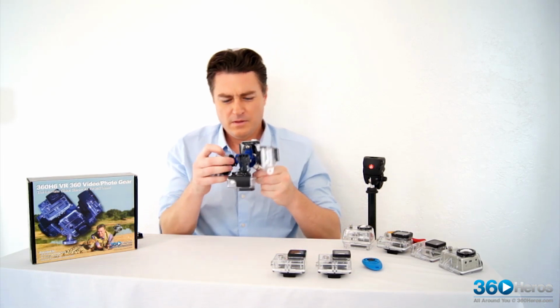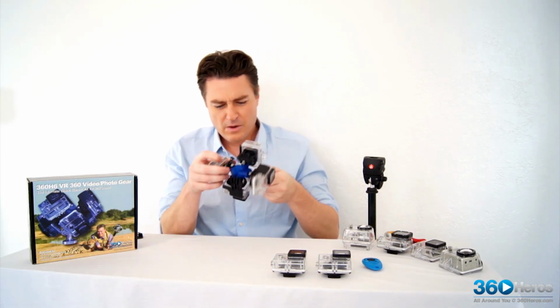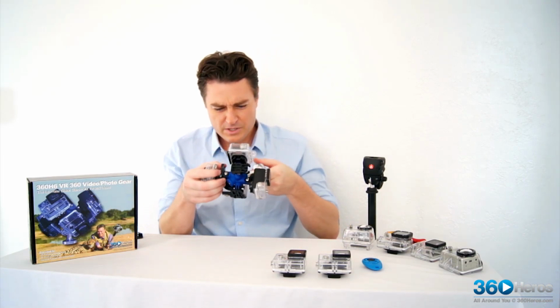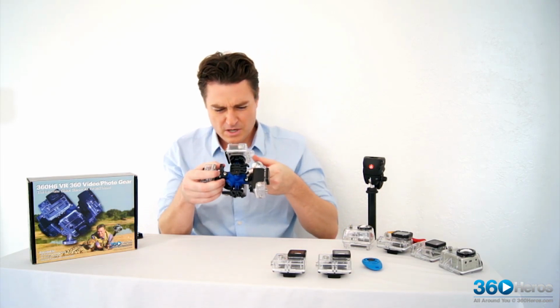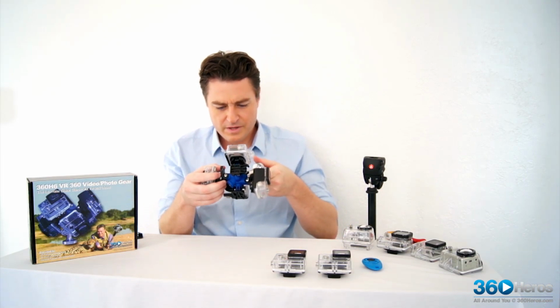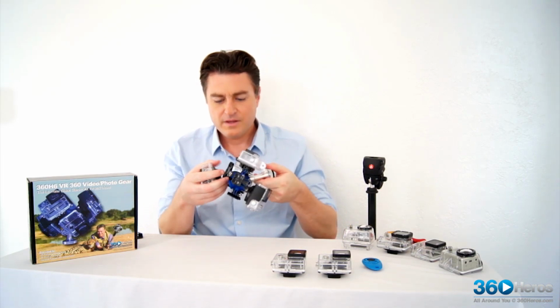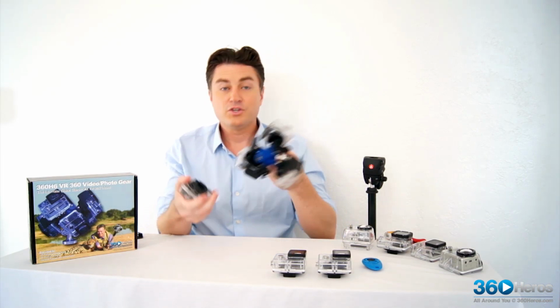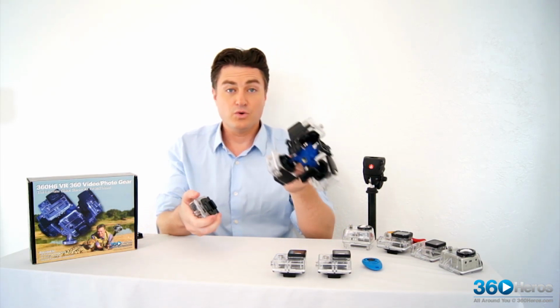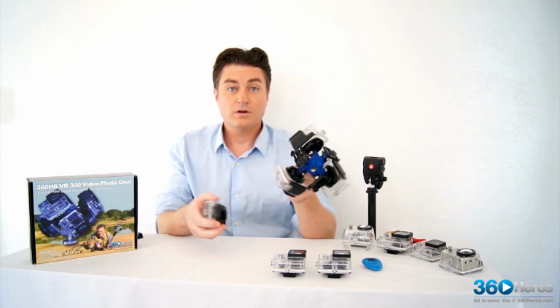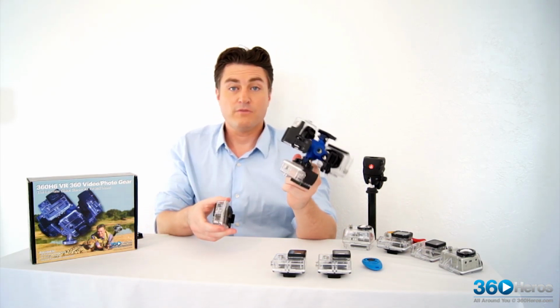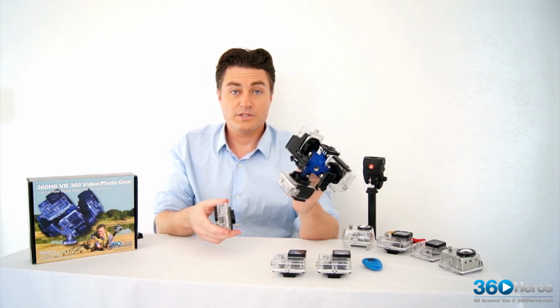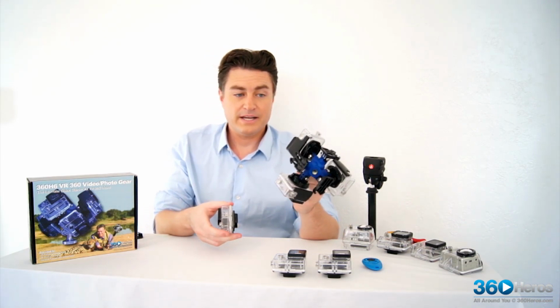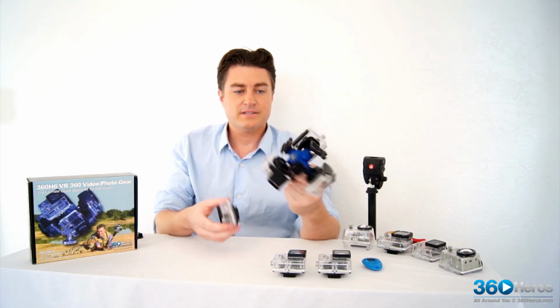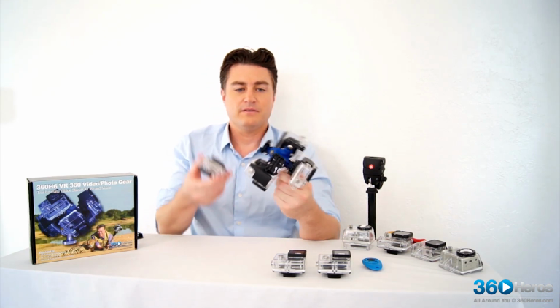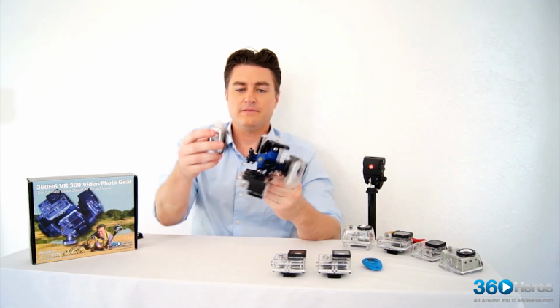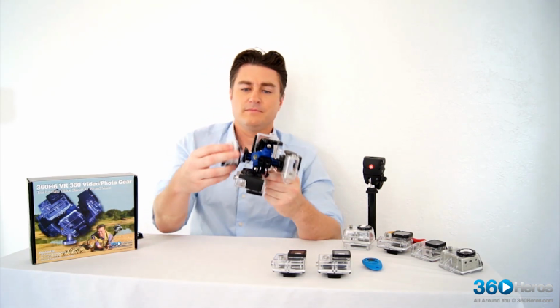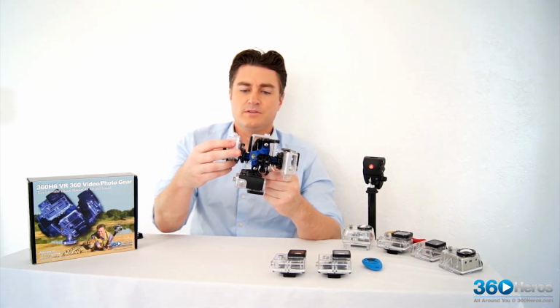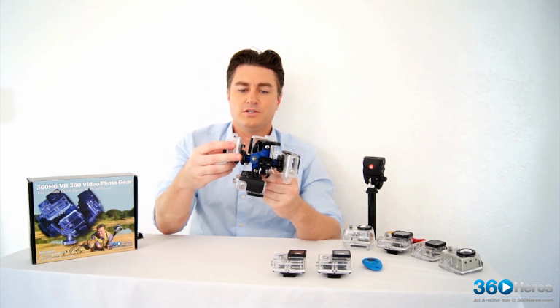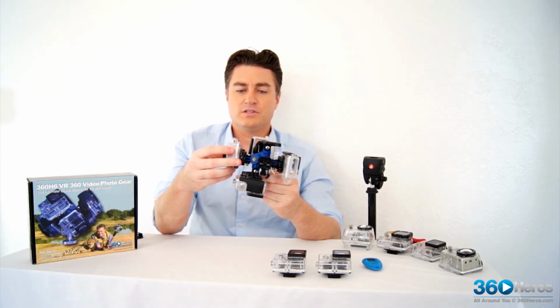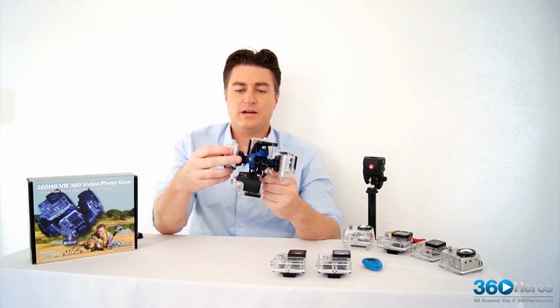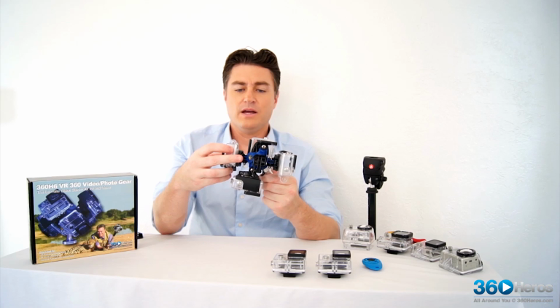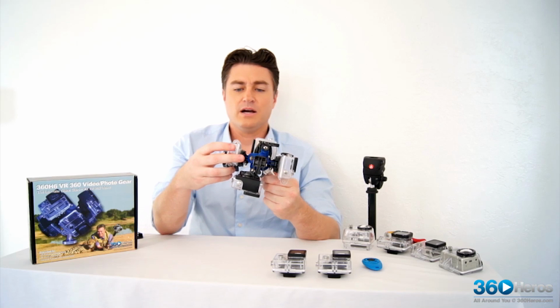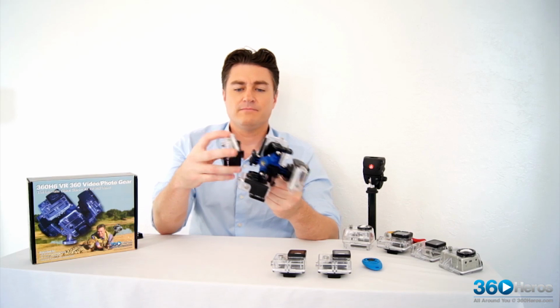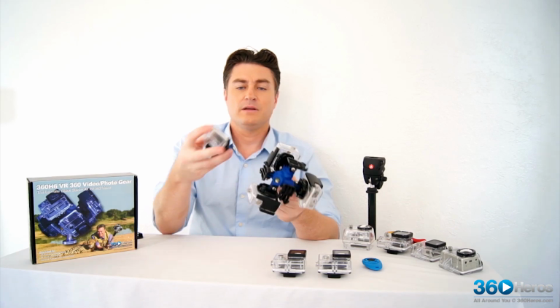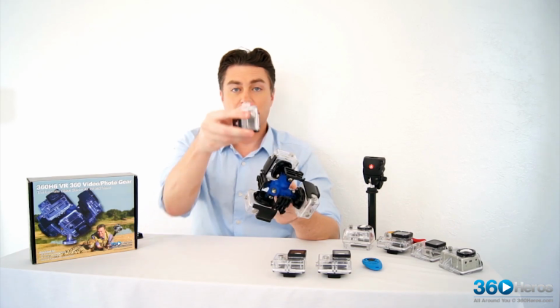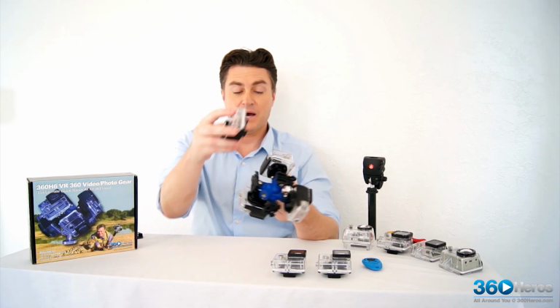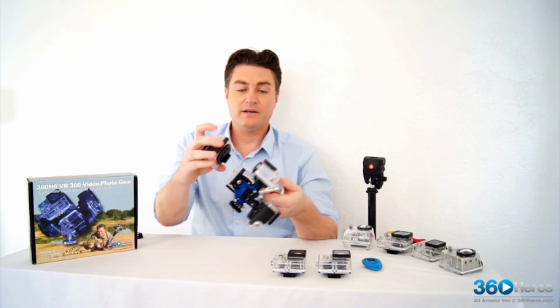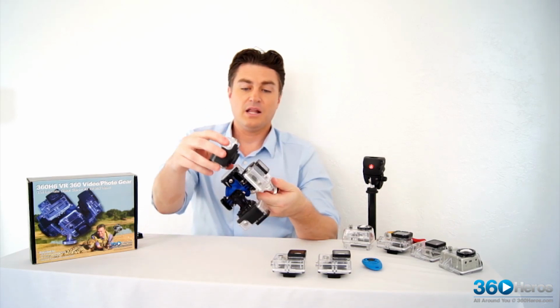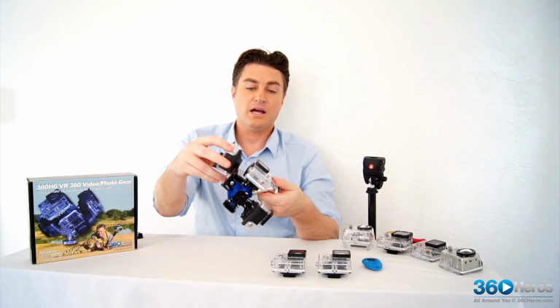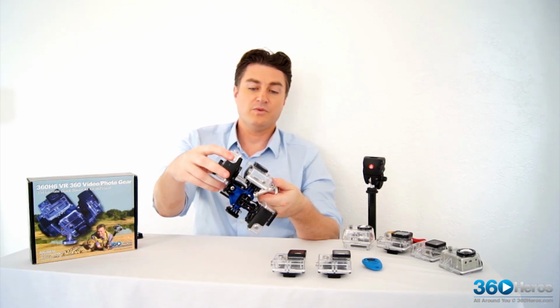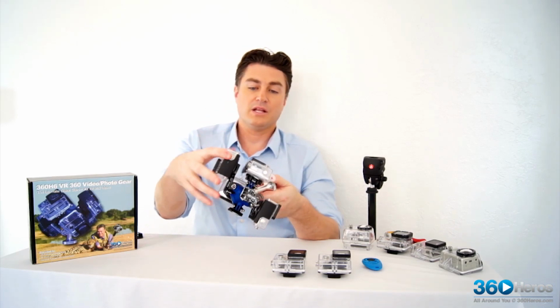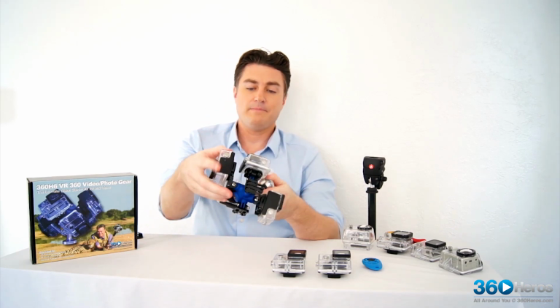Now we're going to start with 2, 4, 6. This should slide right on, with the button aligned with the clip.